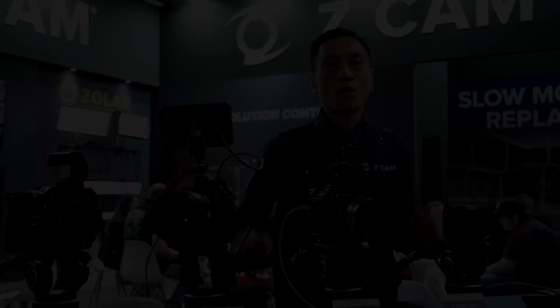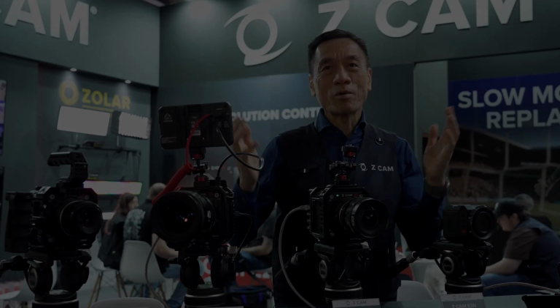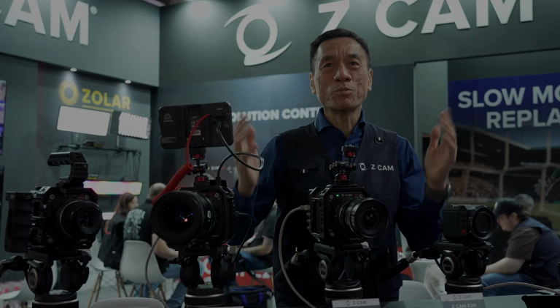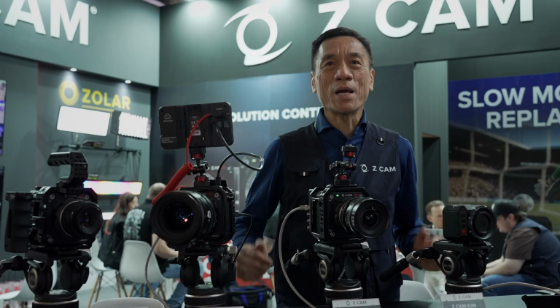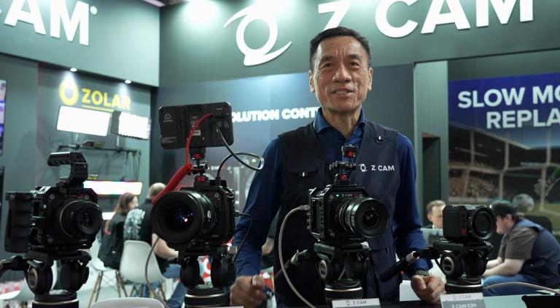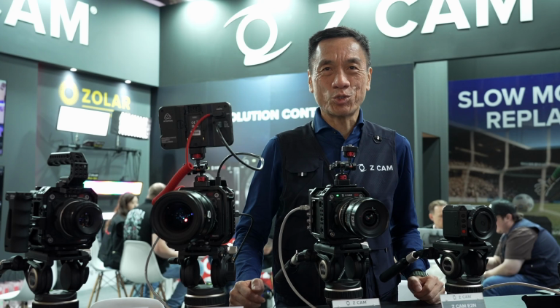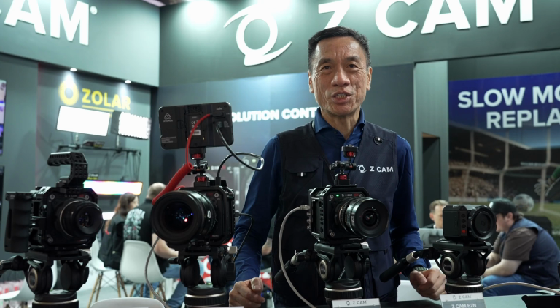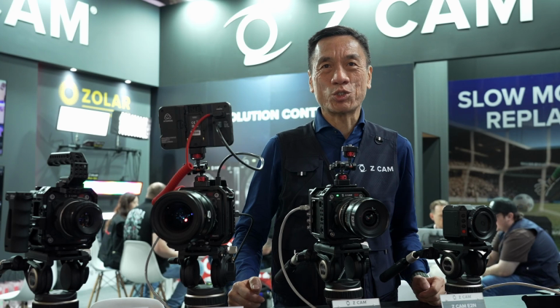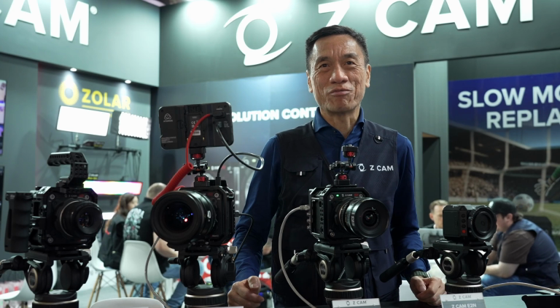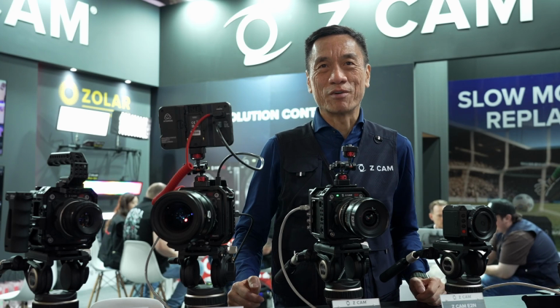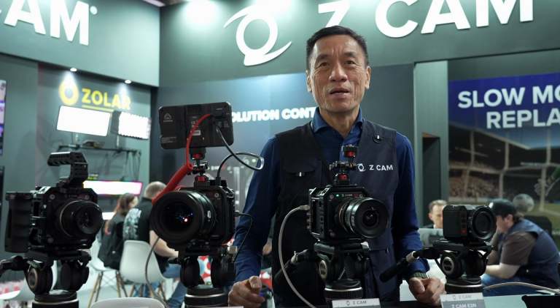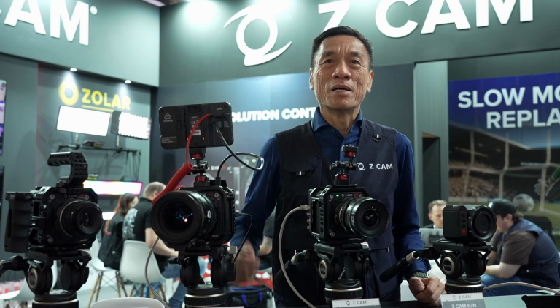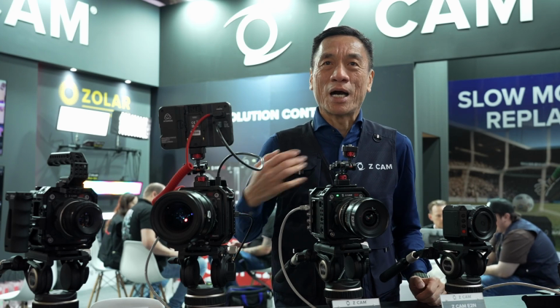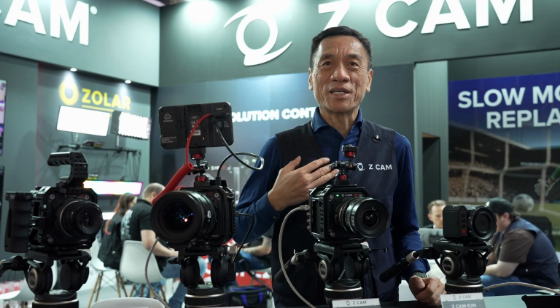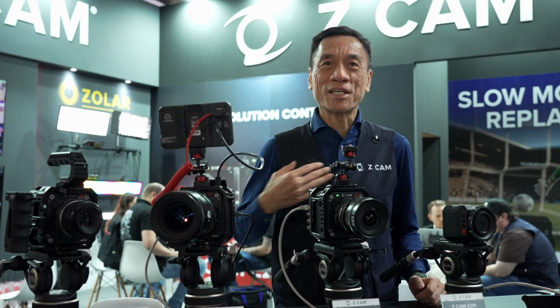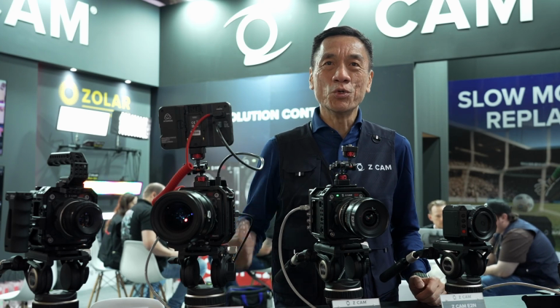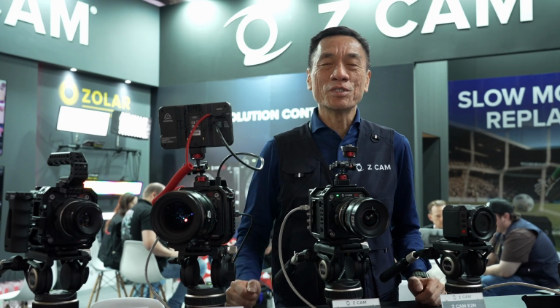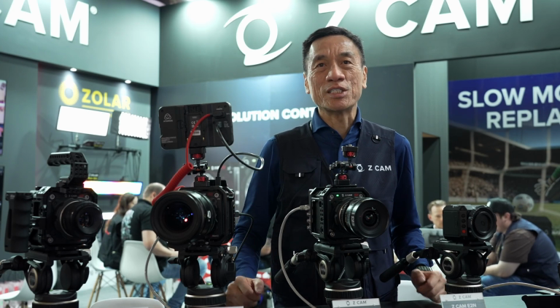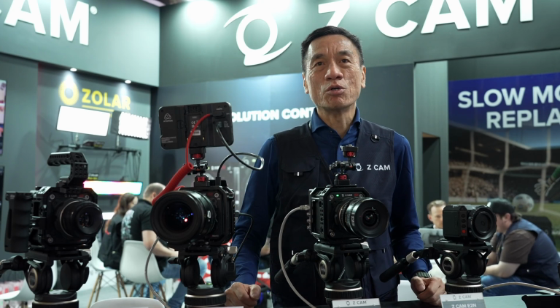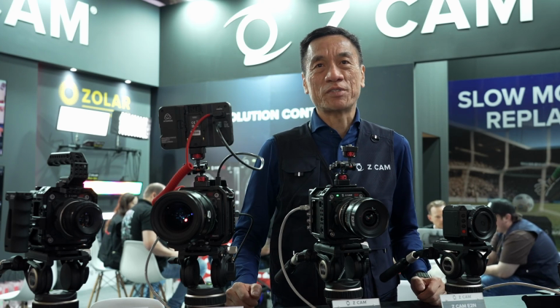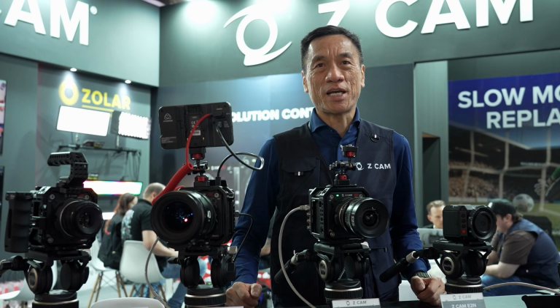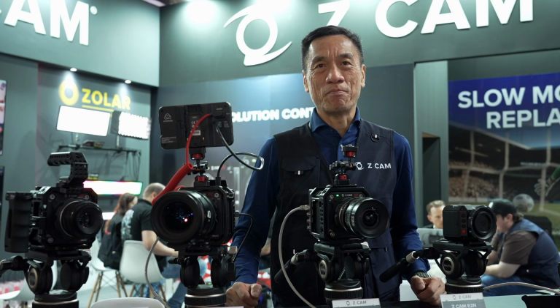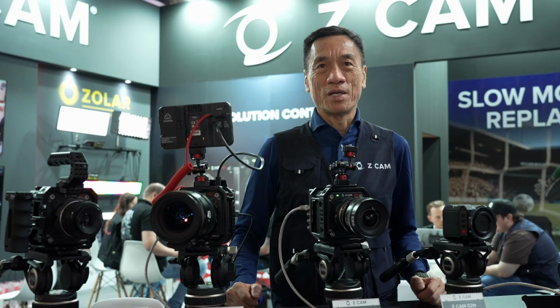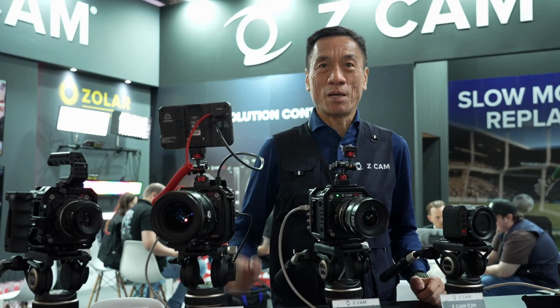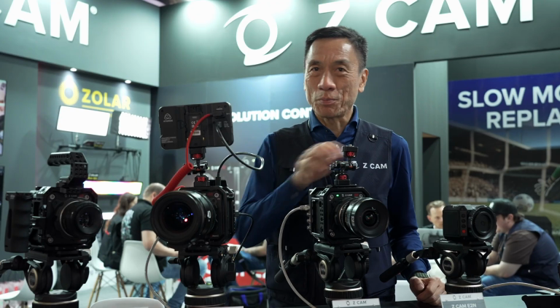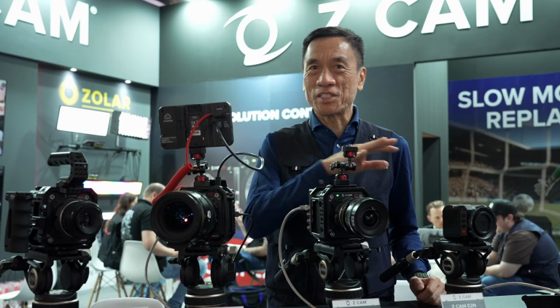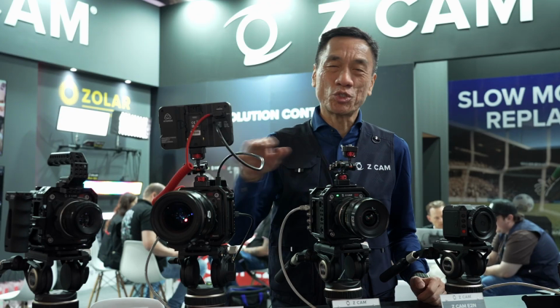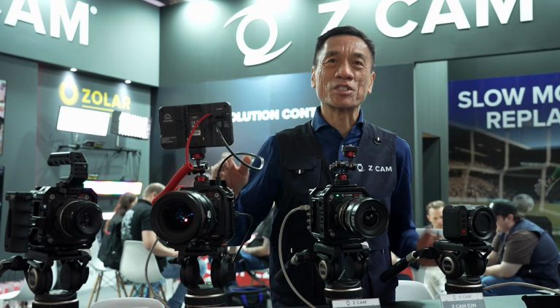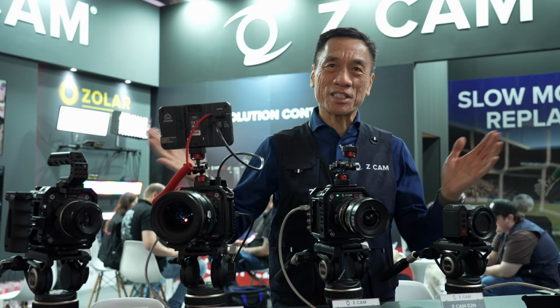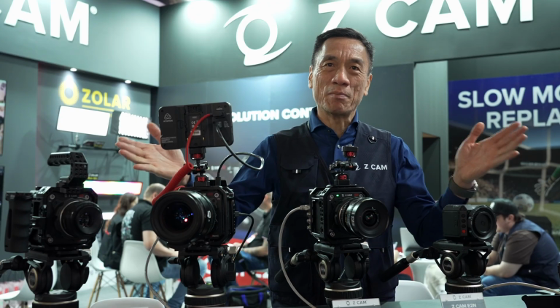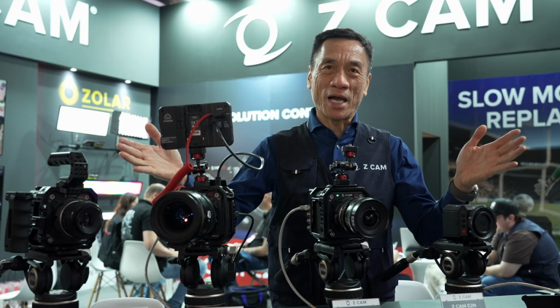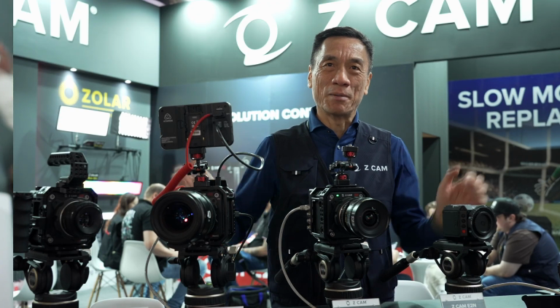Welcome to IBC 2025. I'm Kin Sun Lu, CEO of Z-CAM. I'm going to present you the Z-CAM lineup.